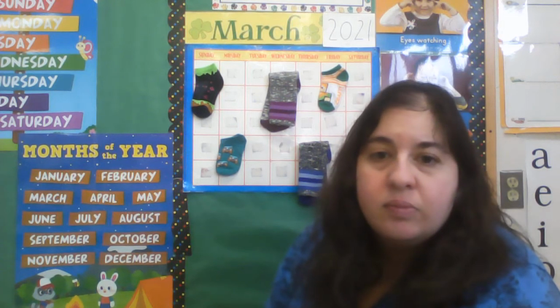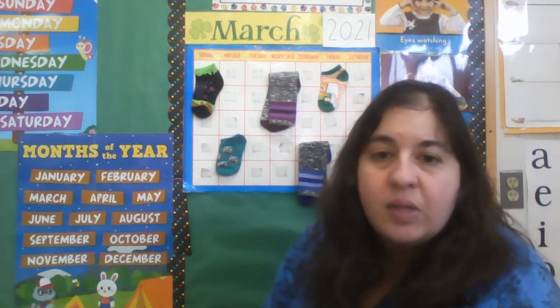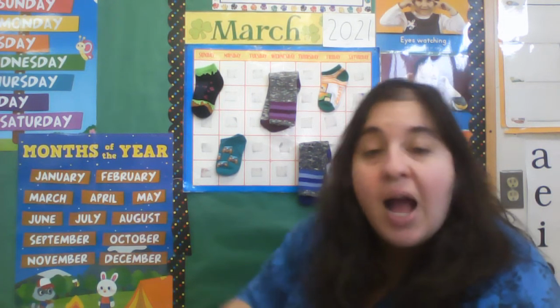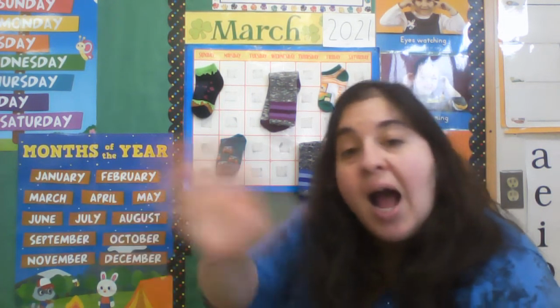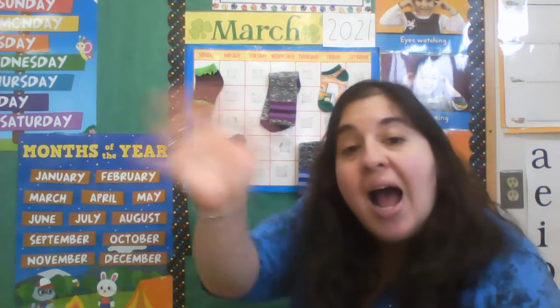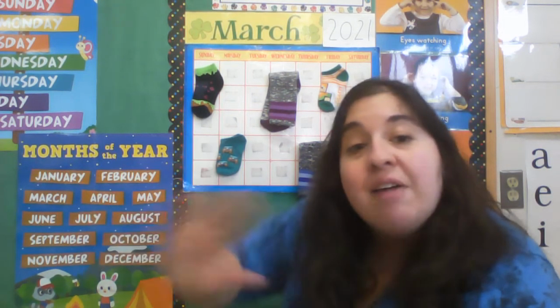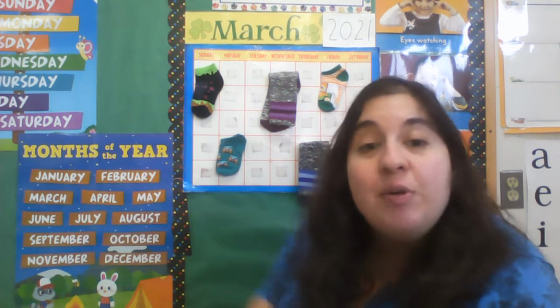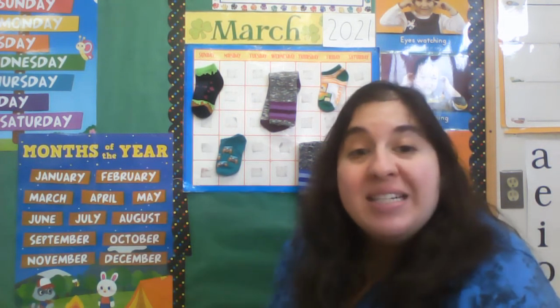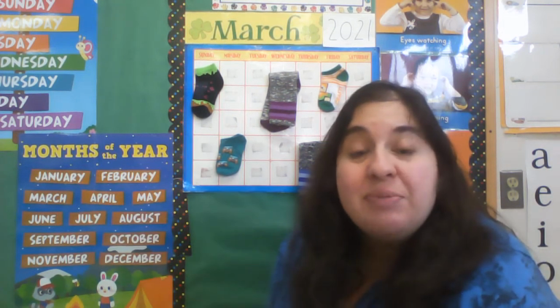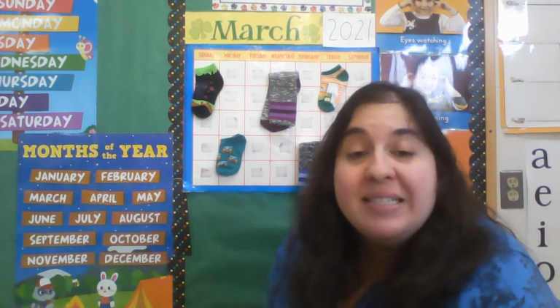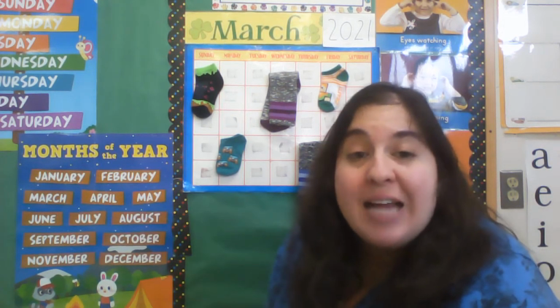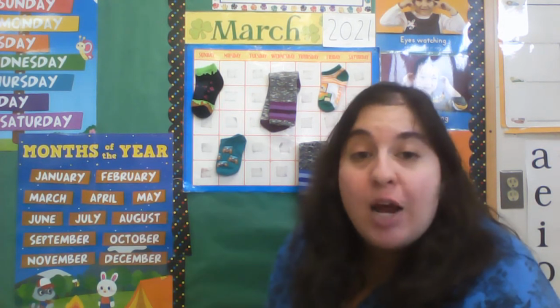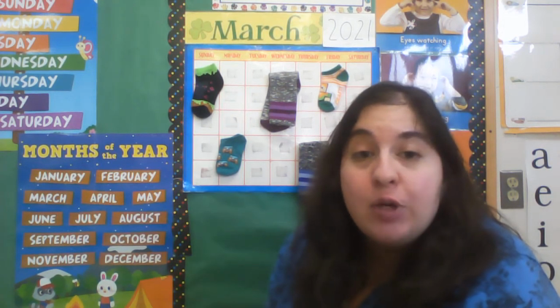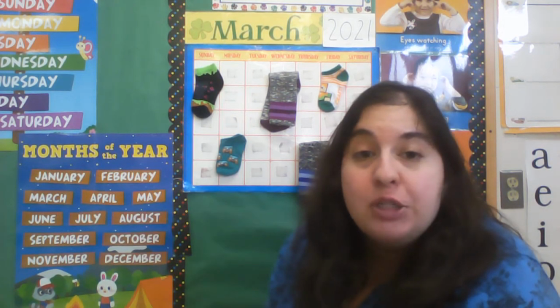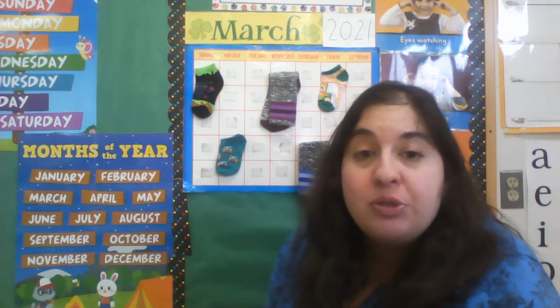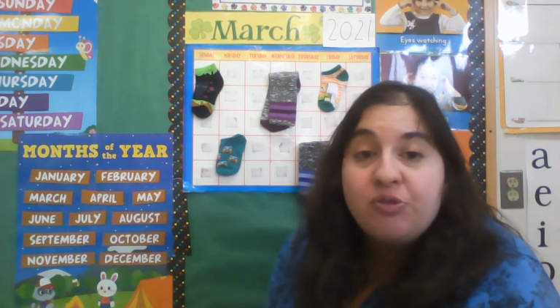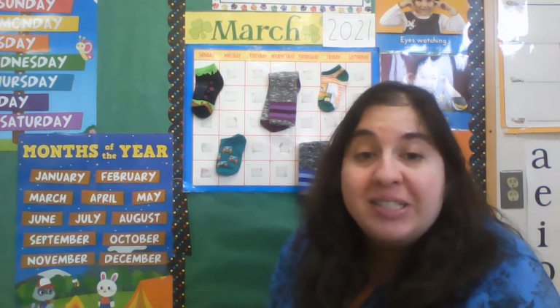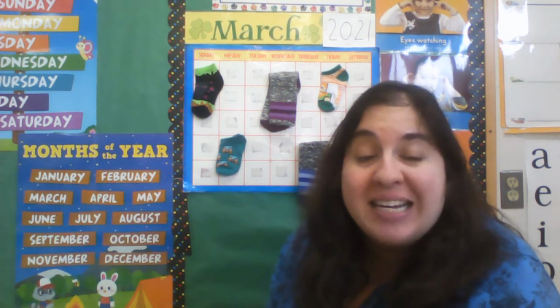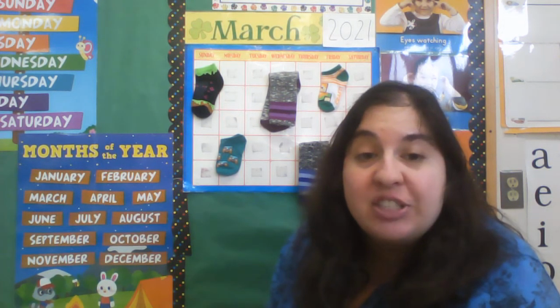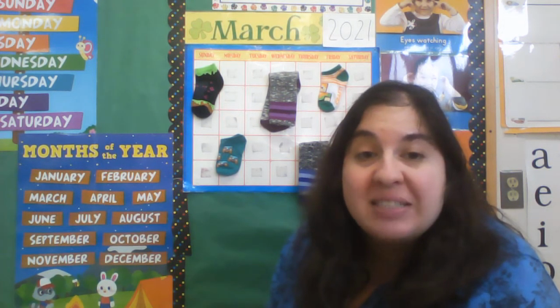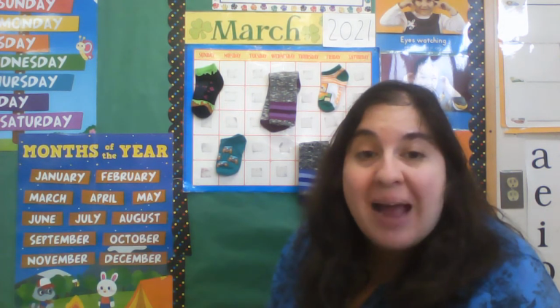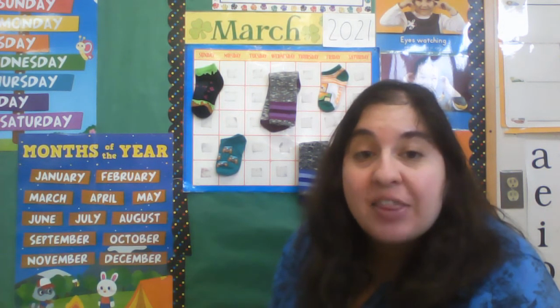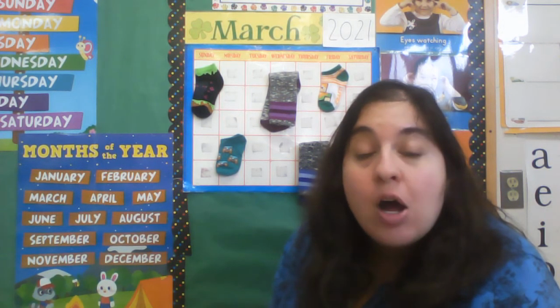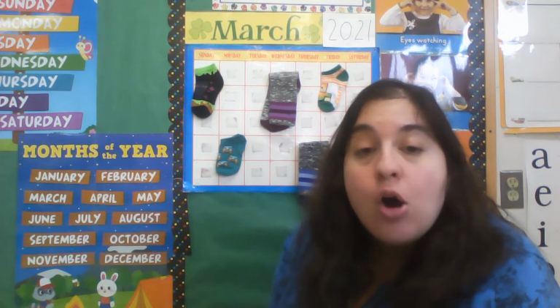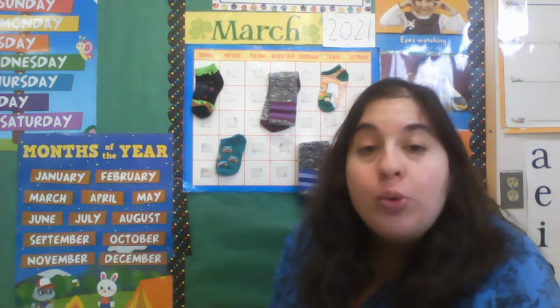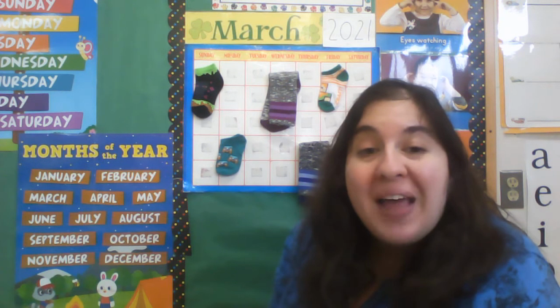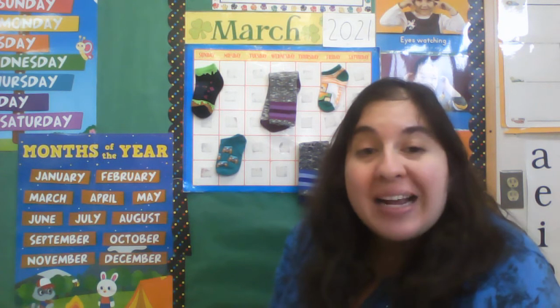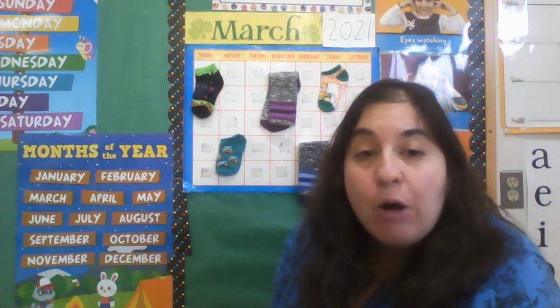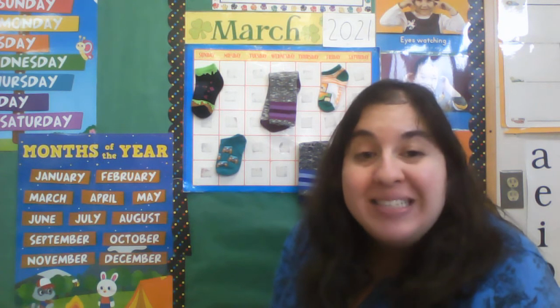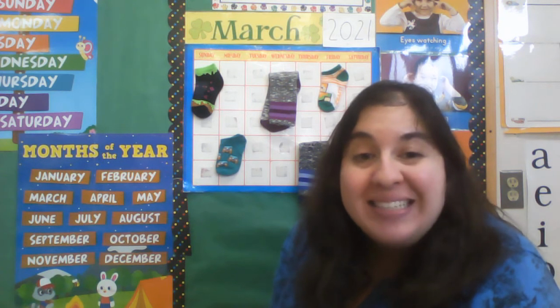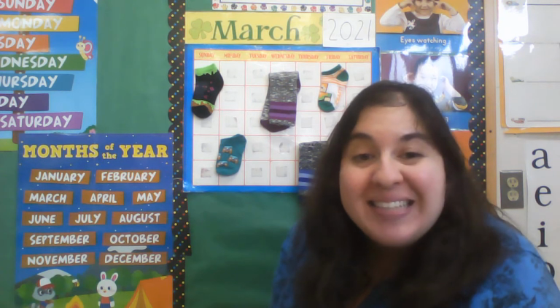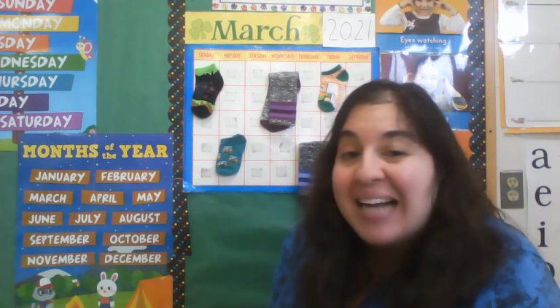Hi everyone, it's Ms. Sarah and we're gonna do some foundation math with counting socks.